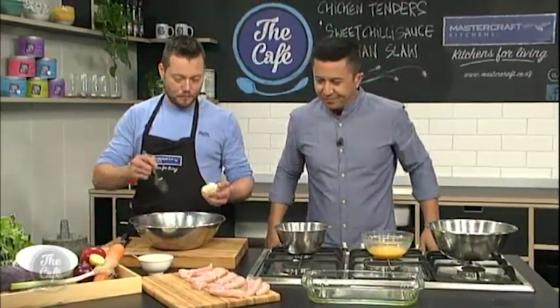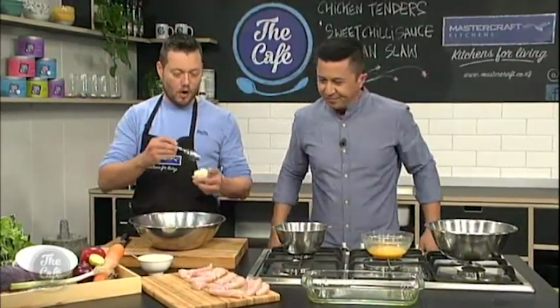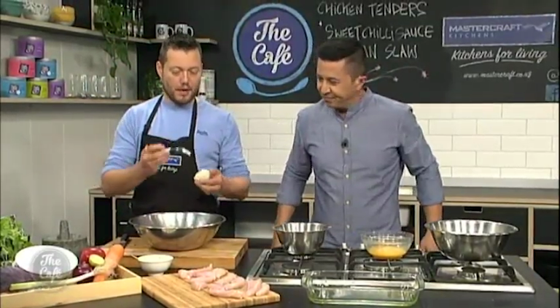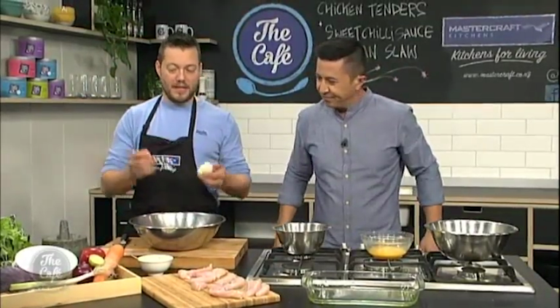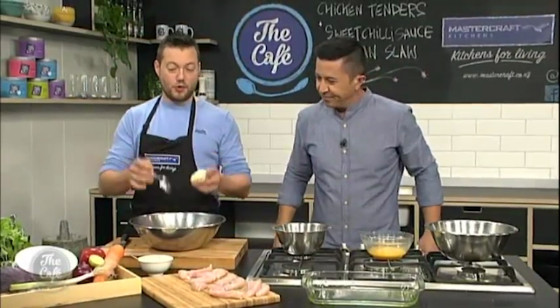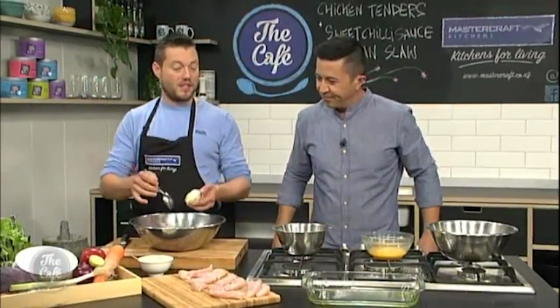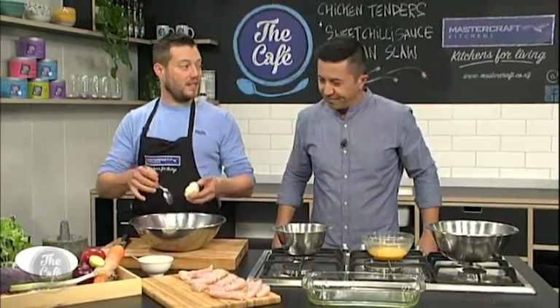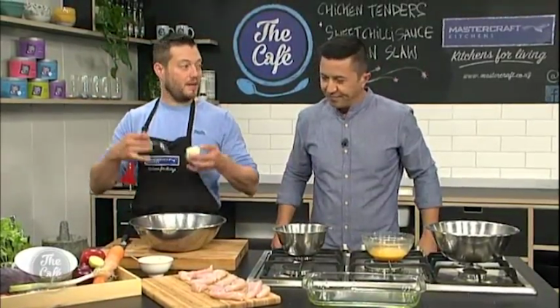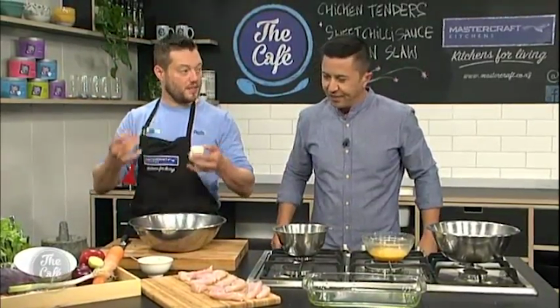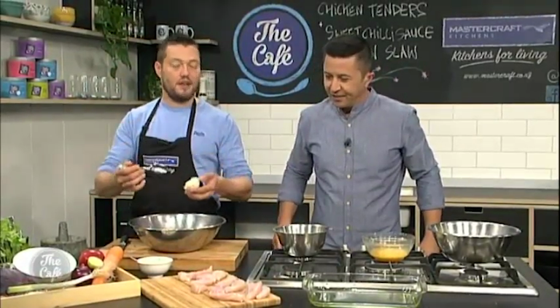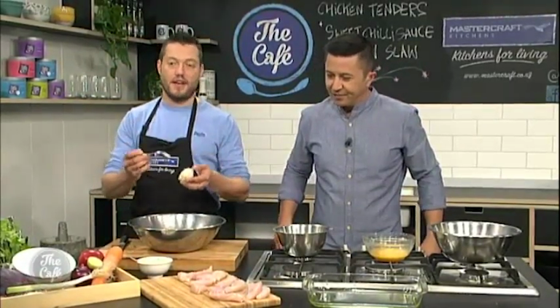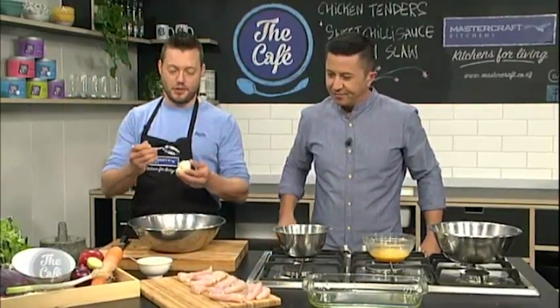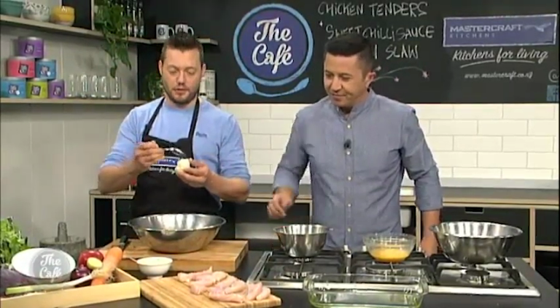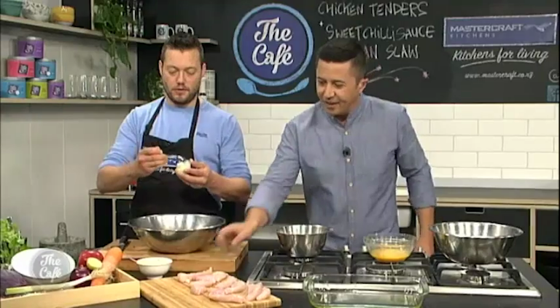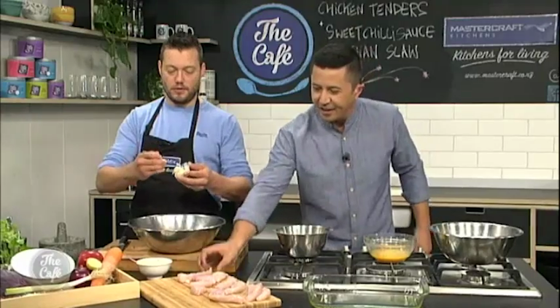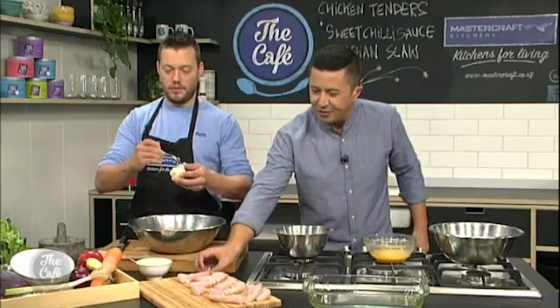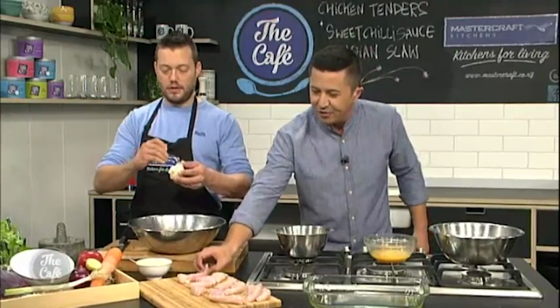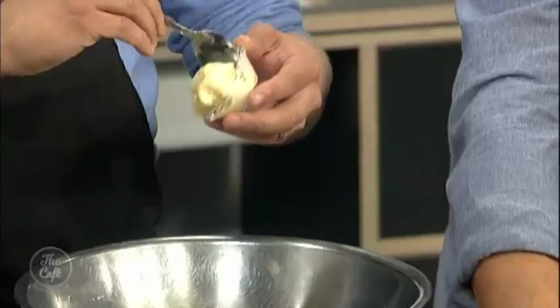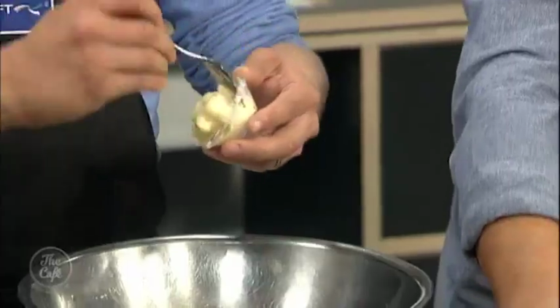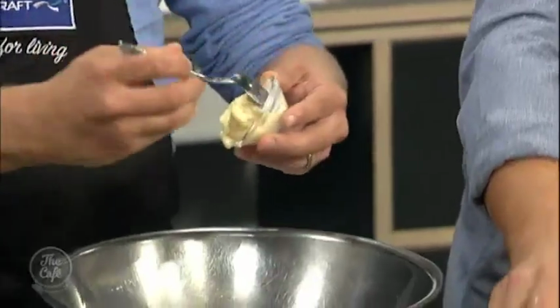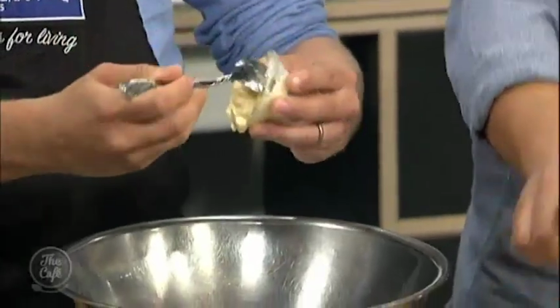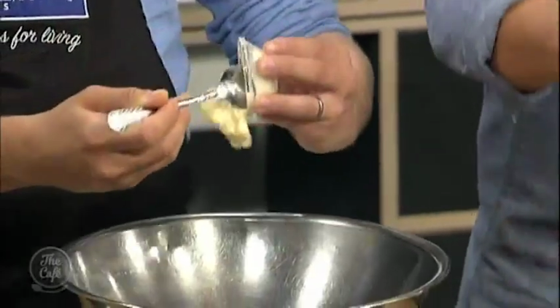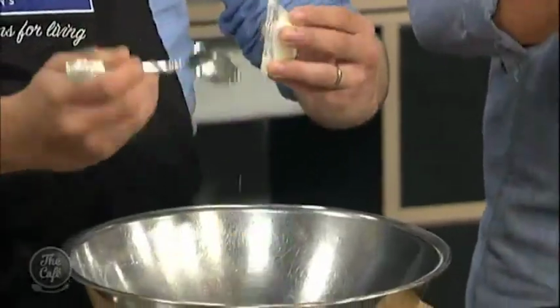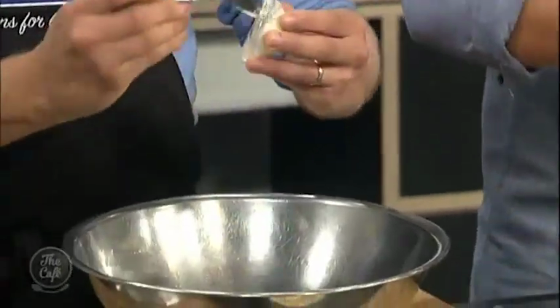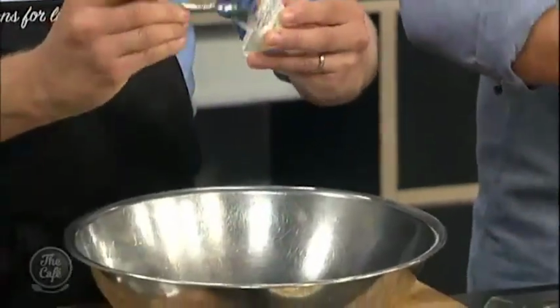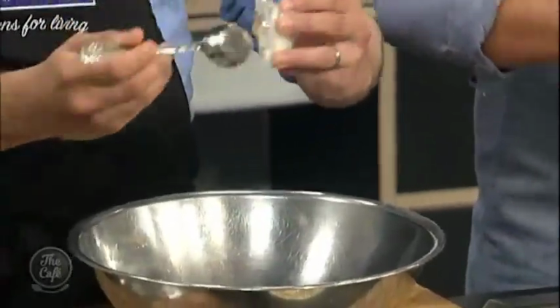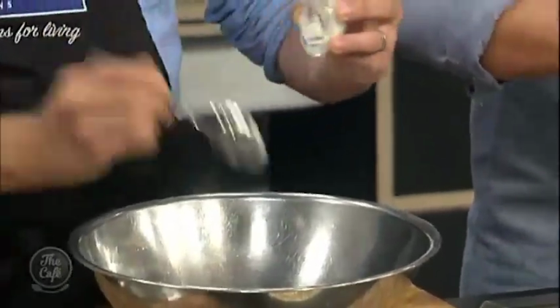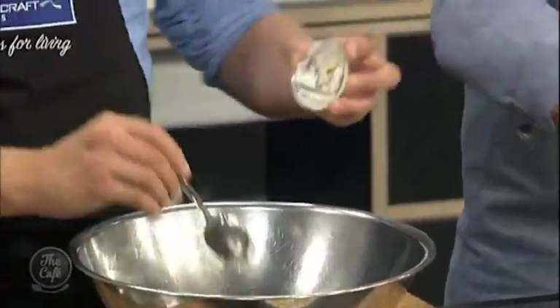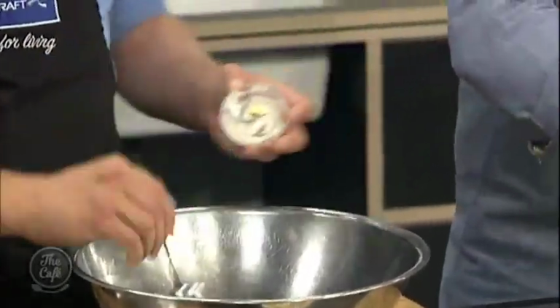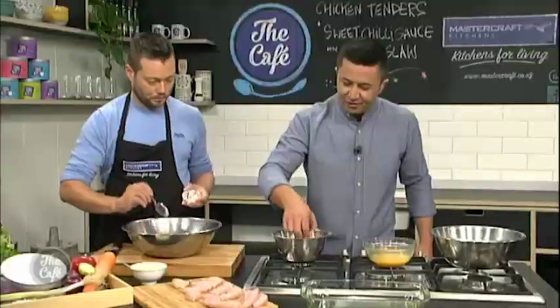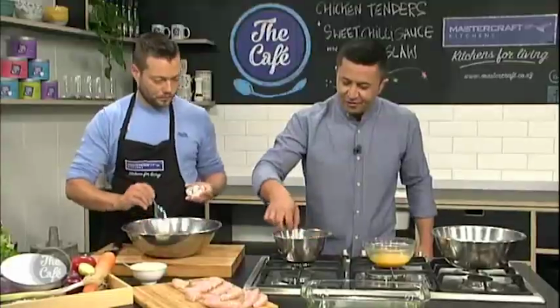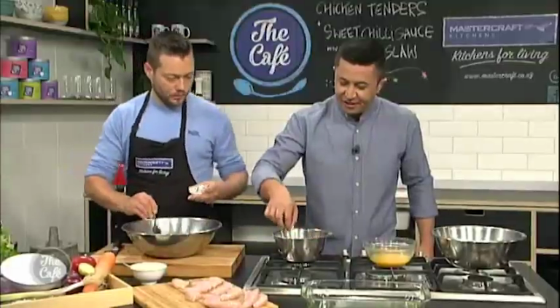So I'm going to make the dressing and start the Asian slaw. We've got our free-range chicken here - just want to do that.